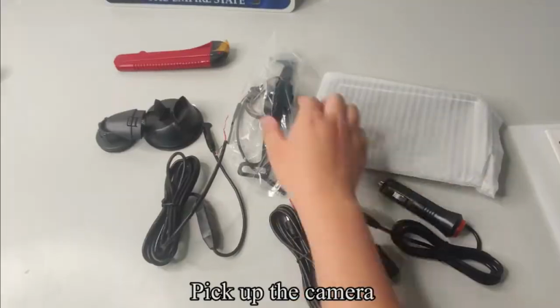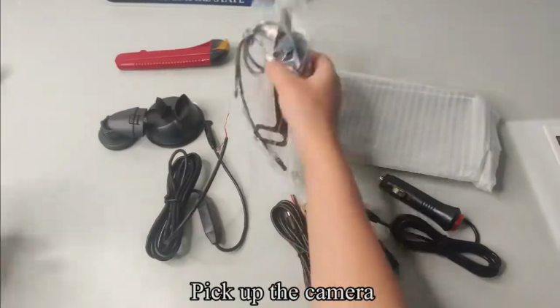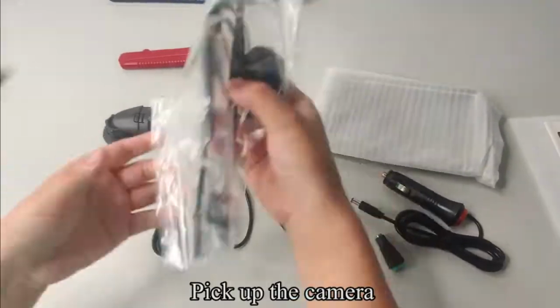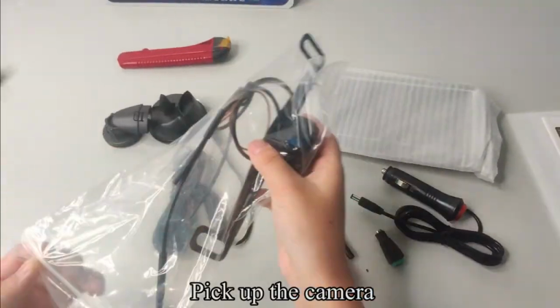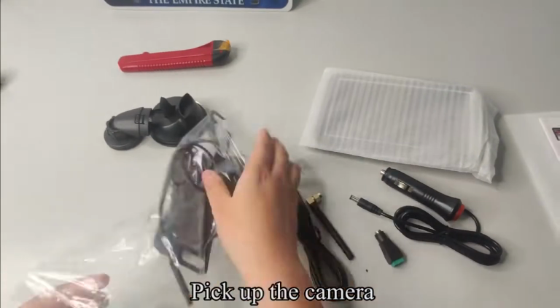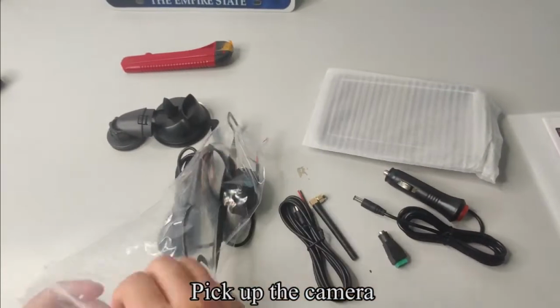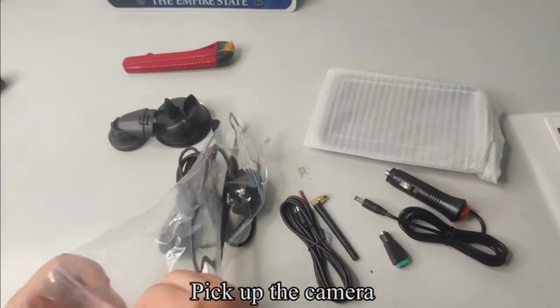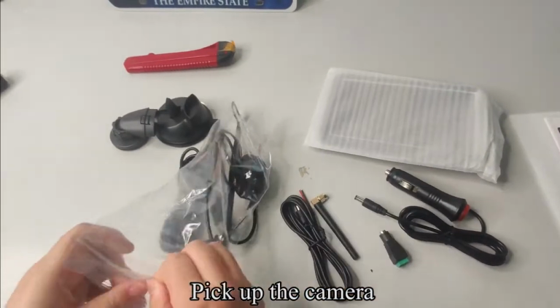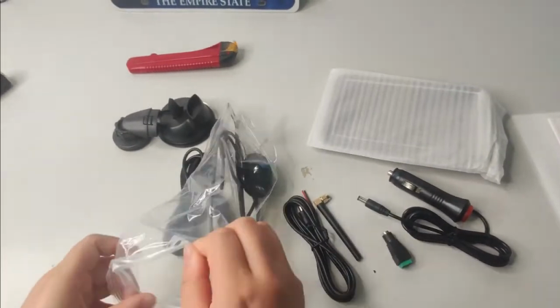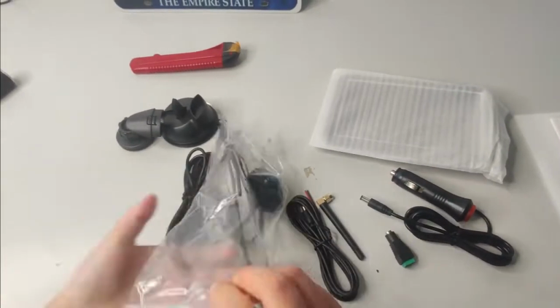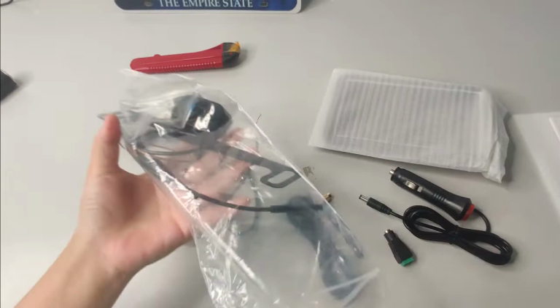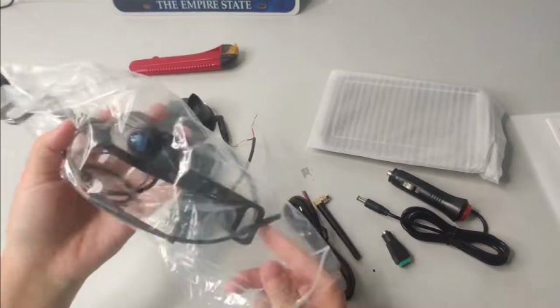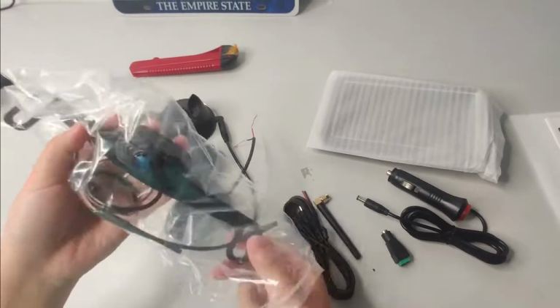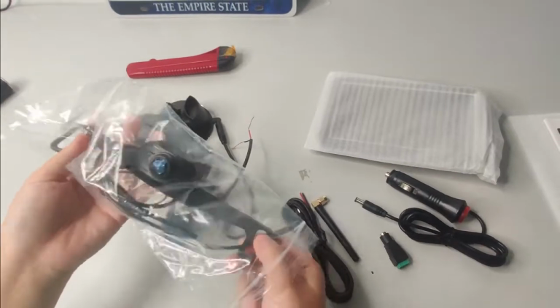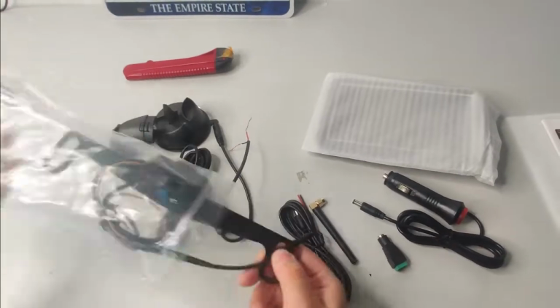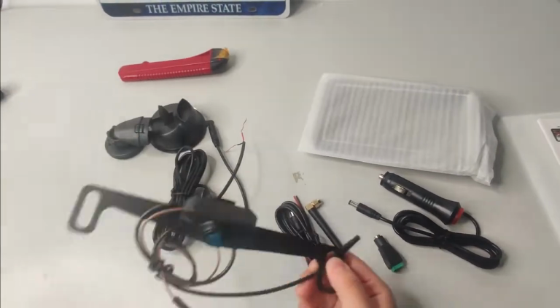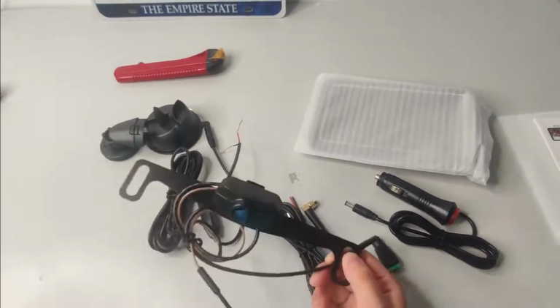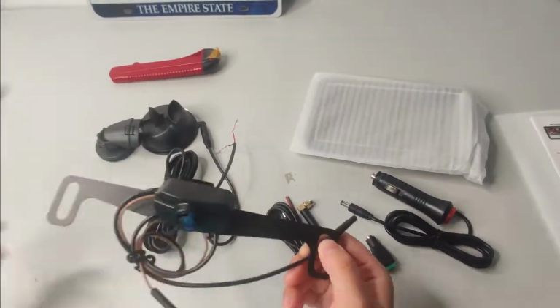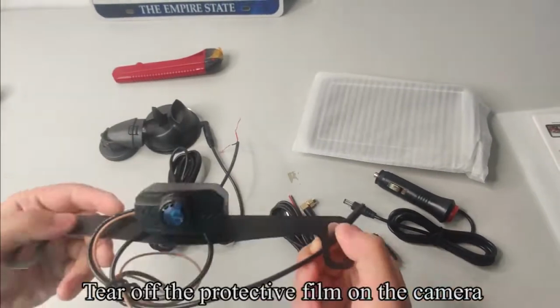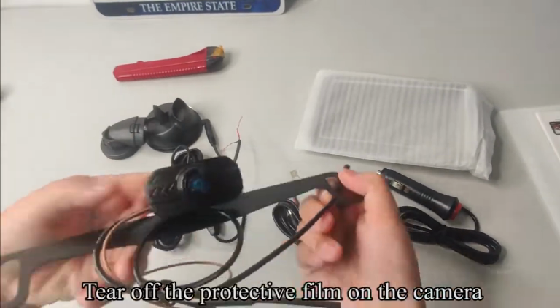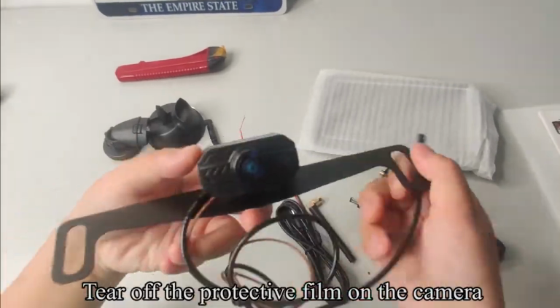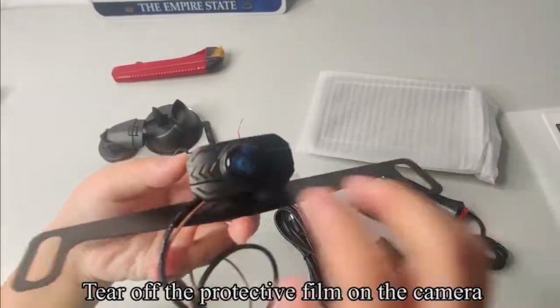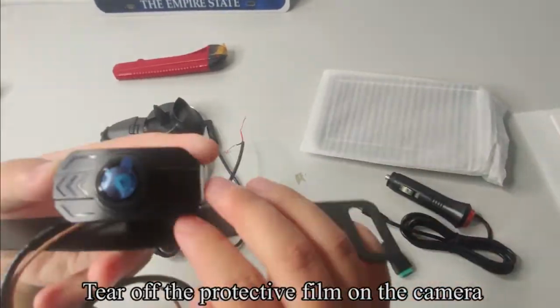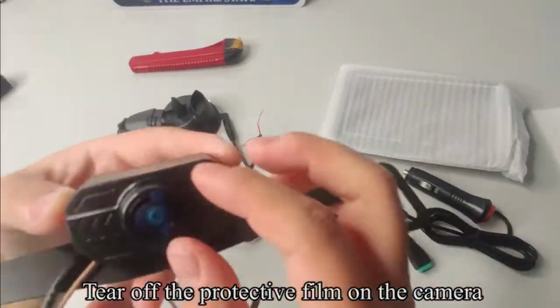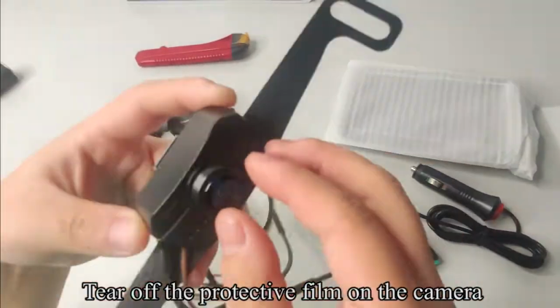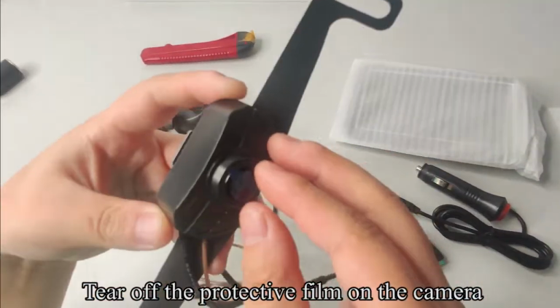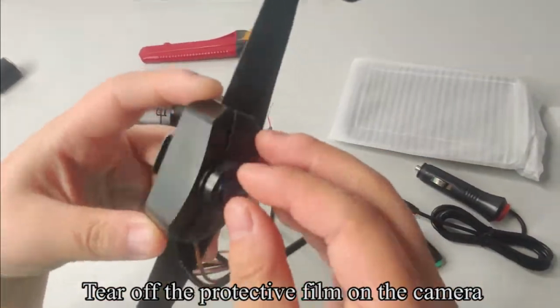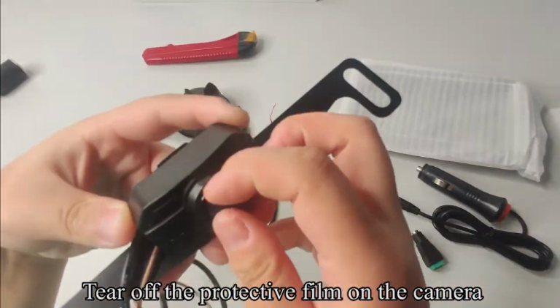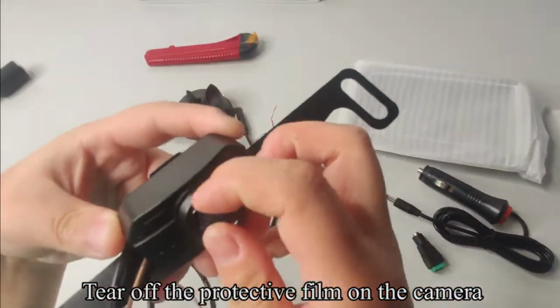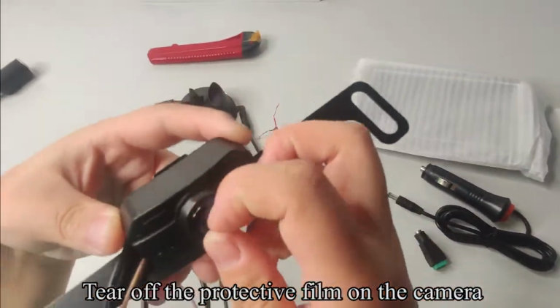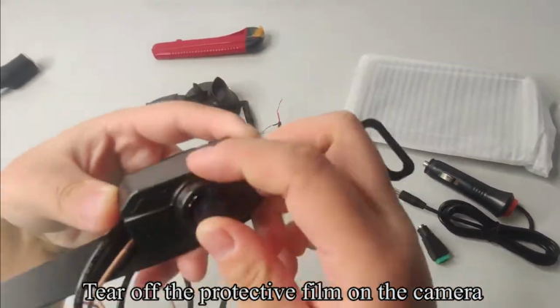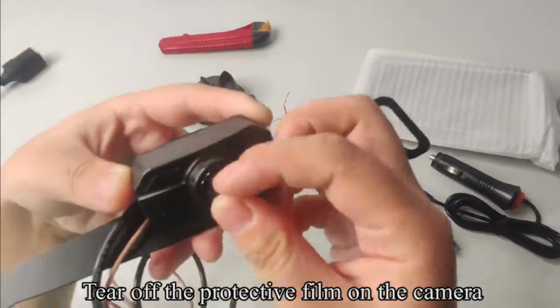Pick up the camera and tear off the protective film on the camera.